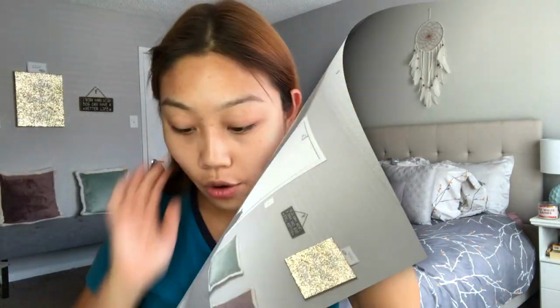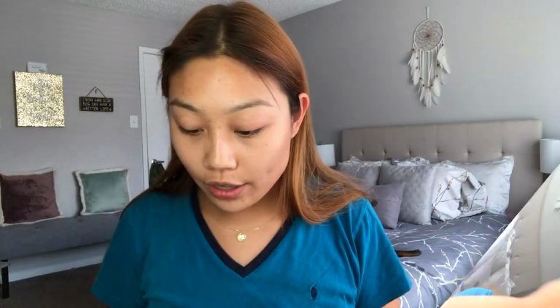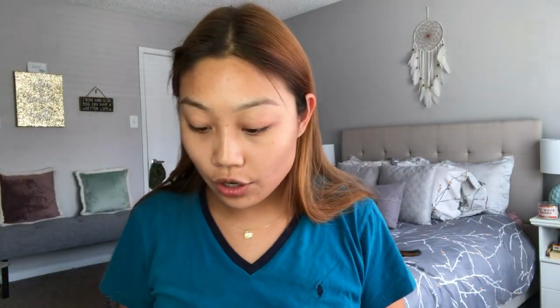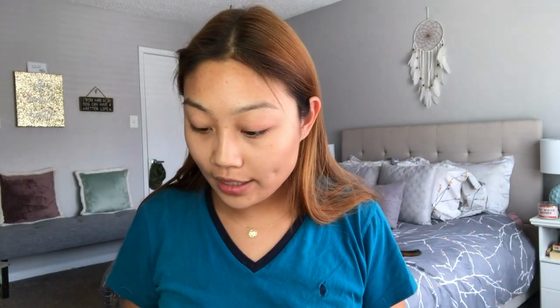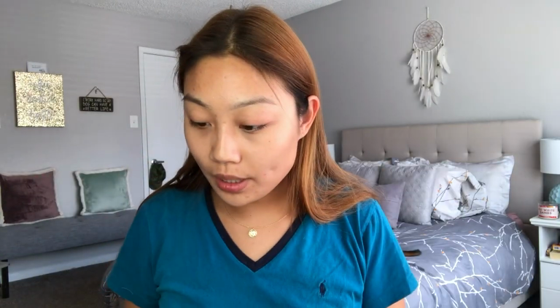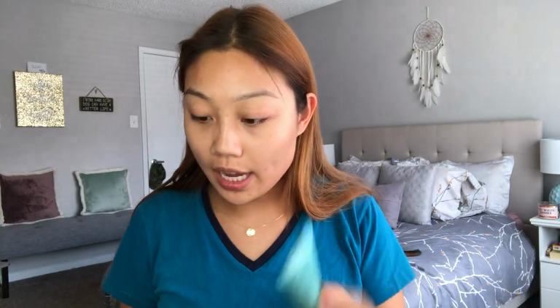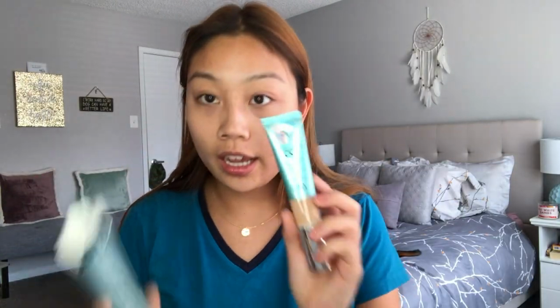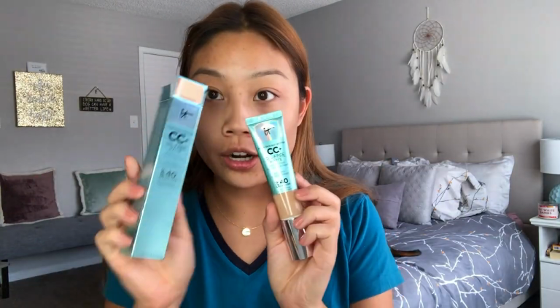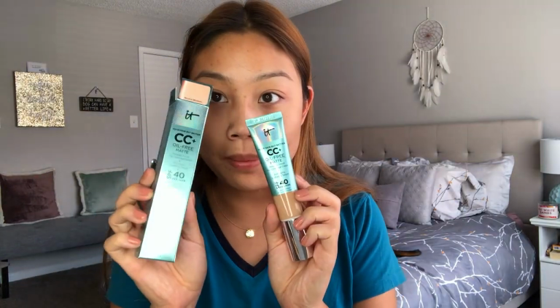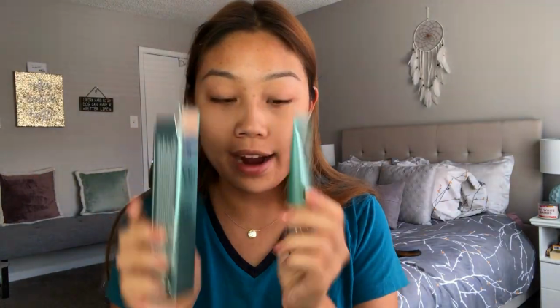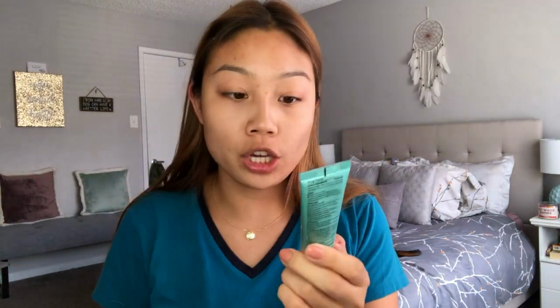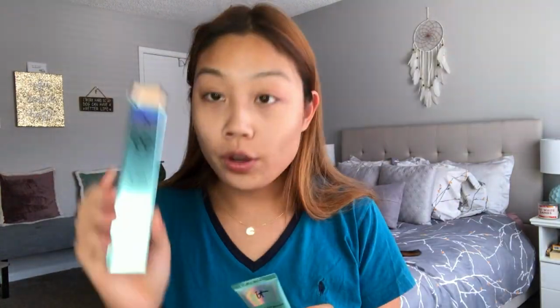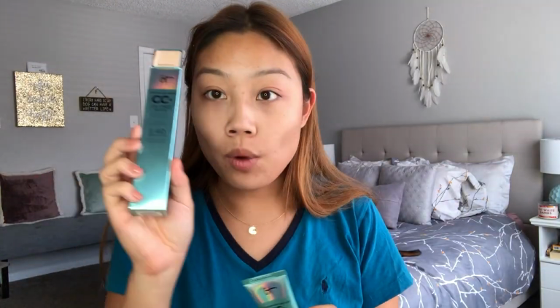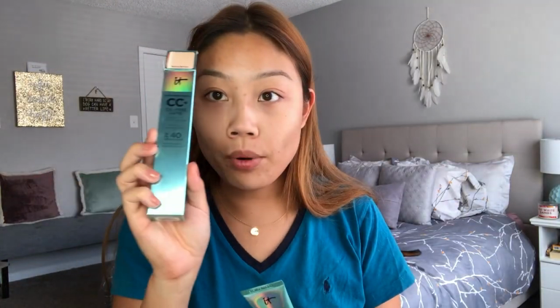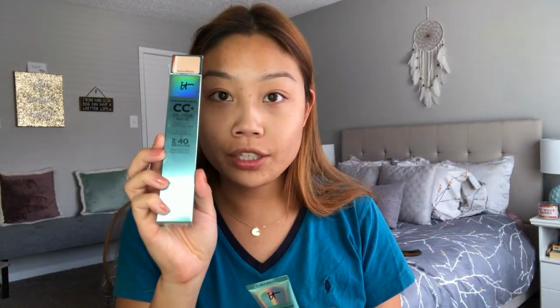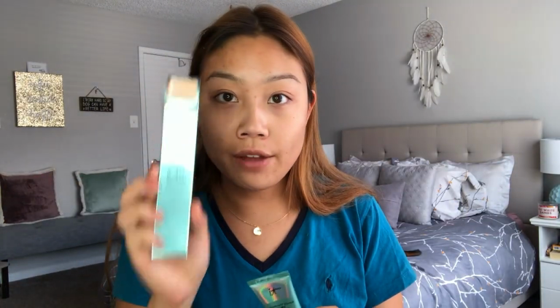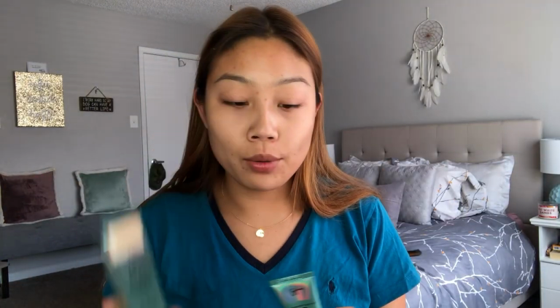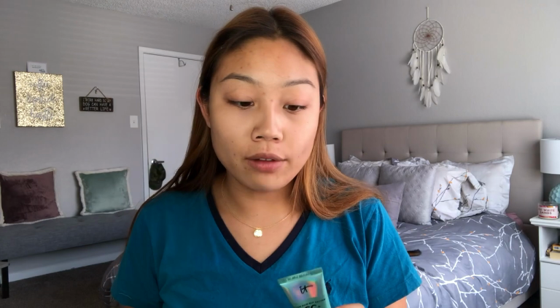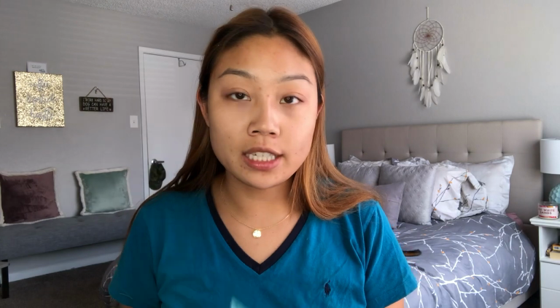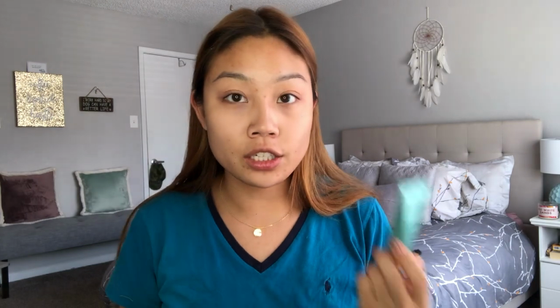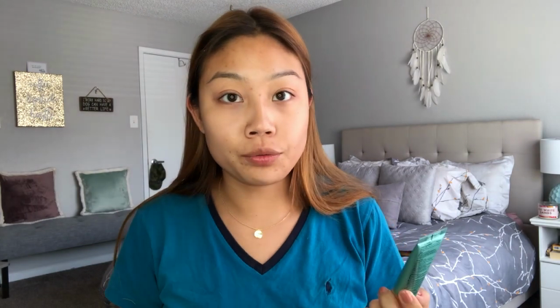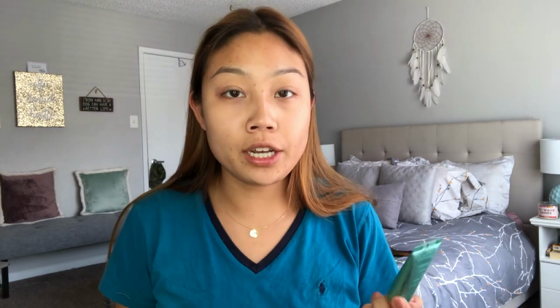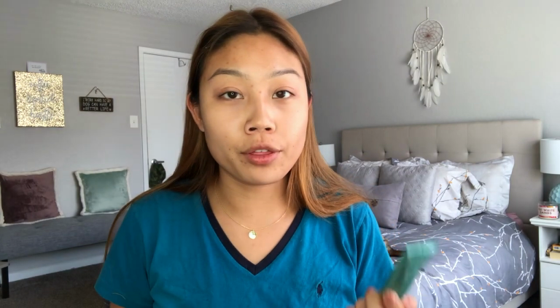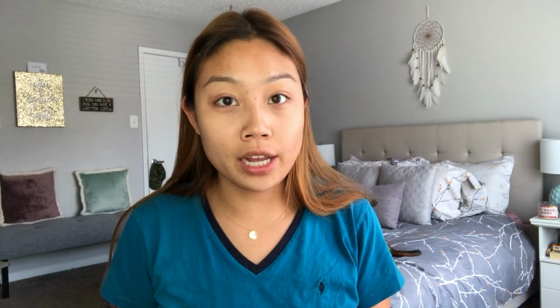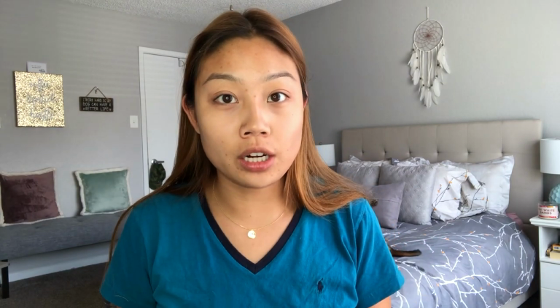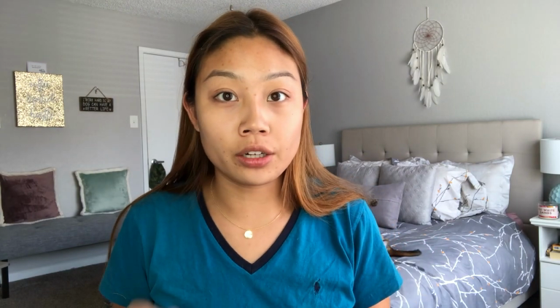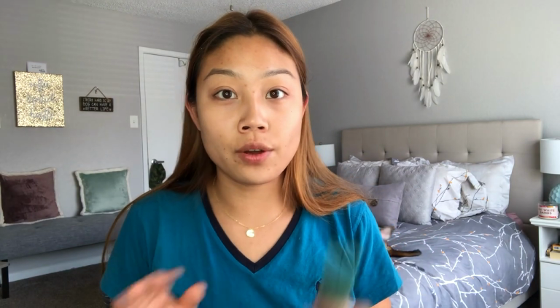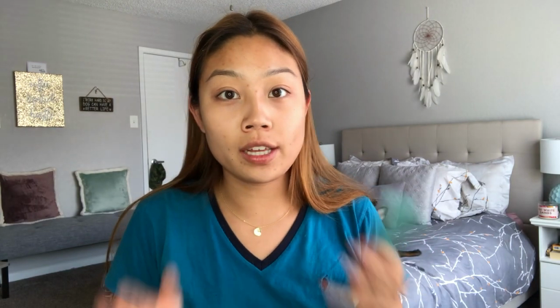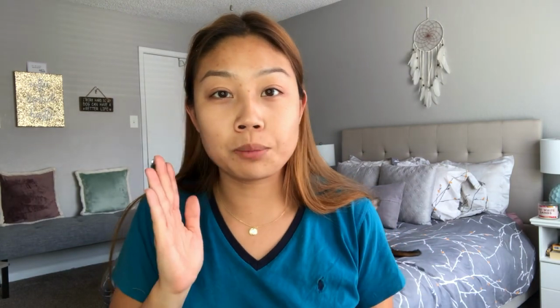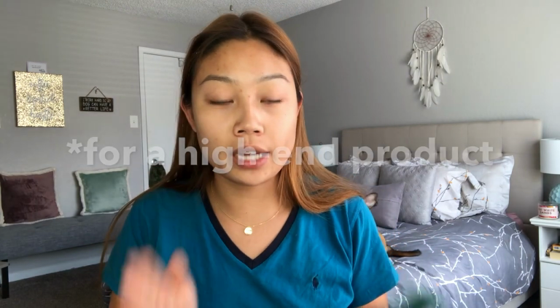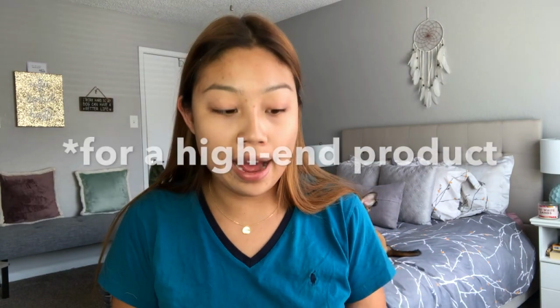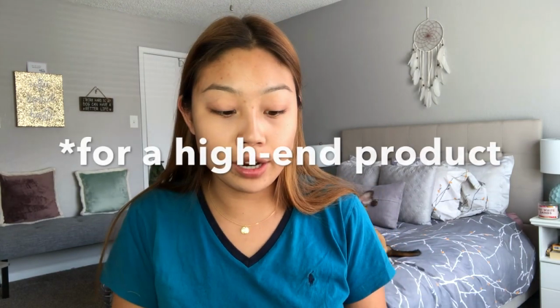Here's the packaging. You get 1.08 fluid ounces and this retails for $38, which I feel like is pretty average.